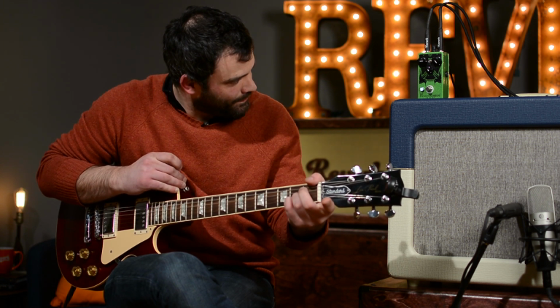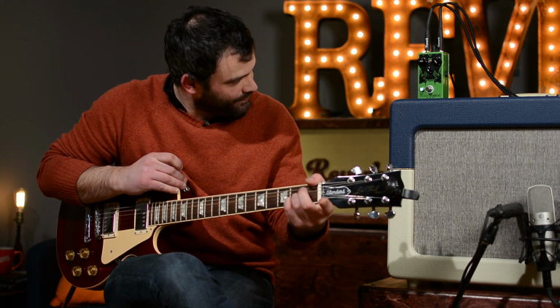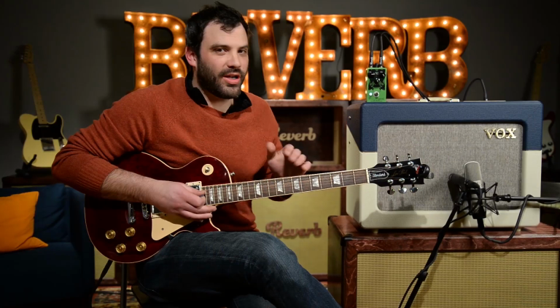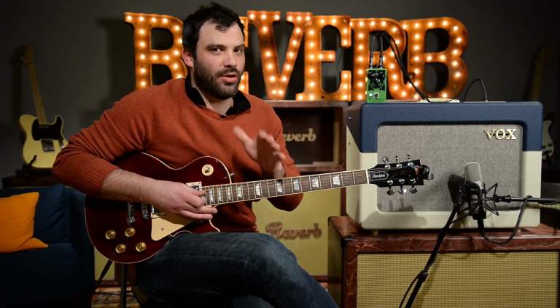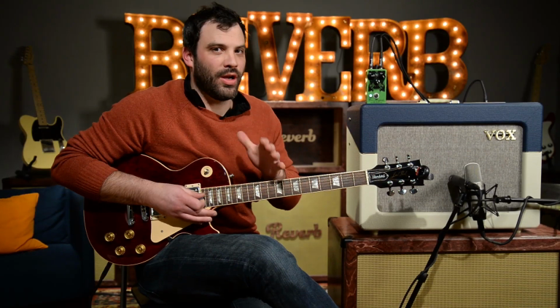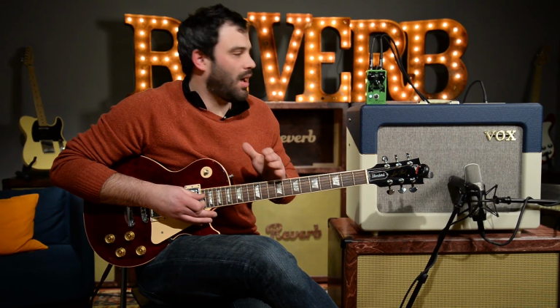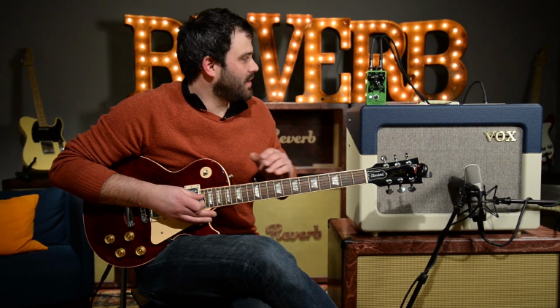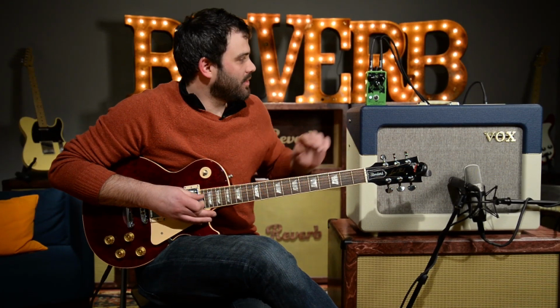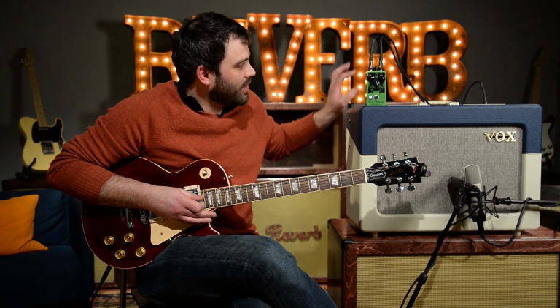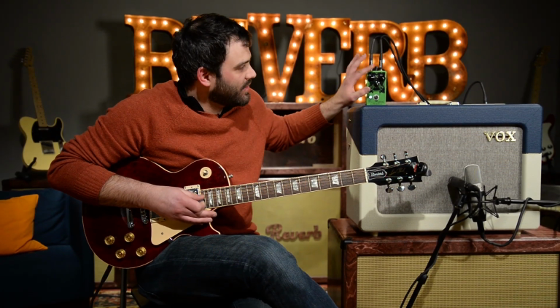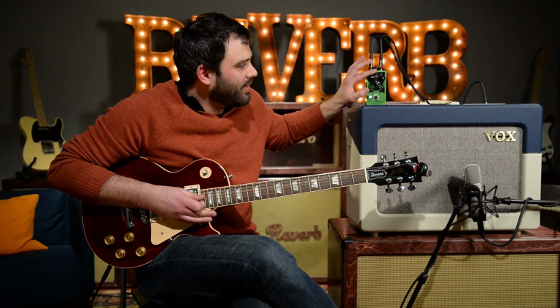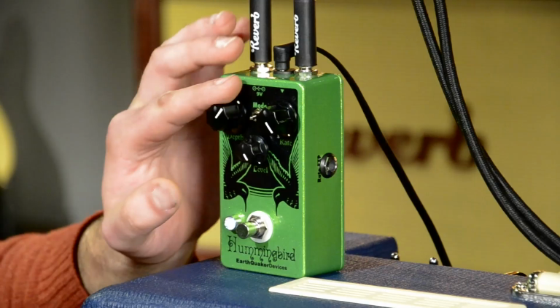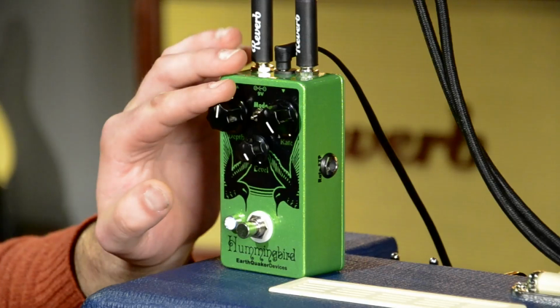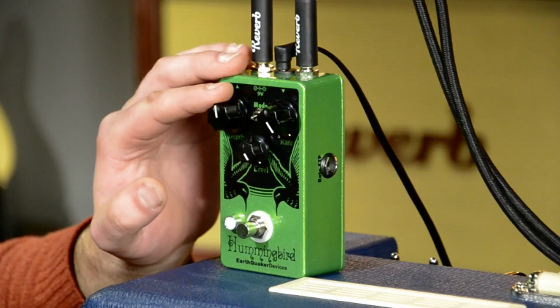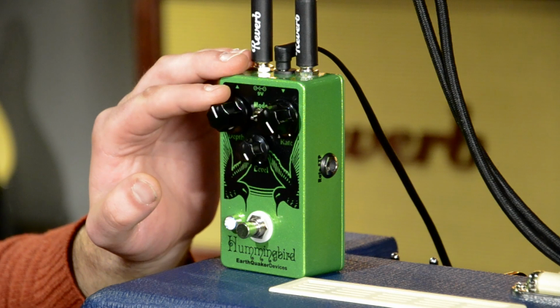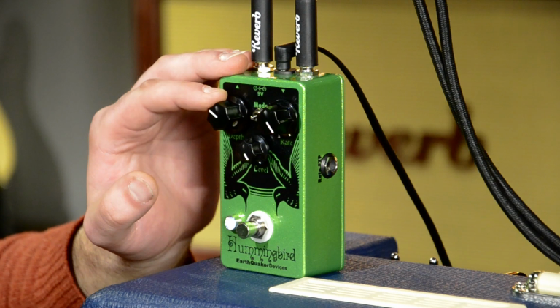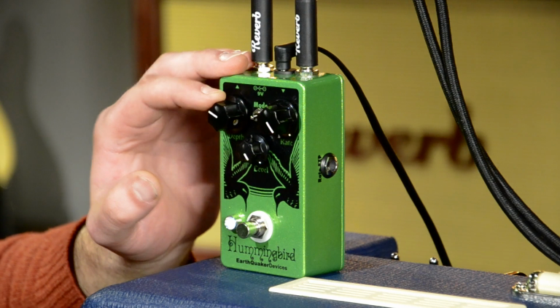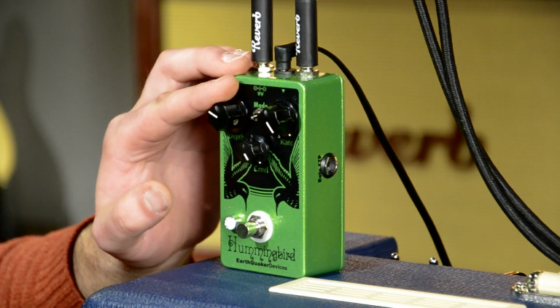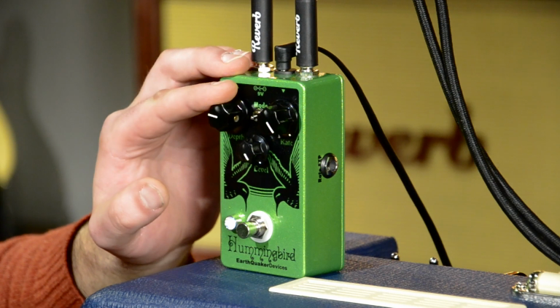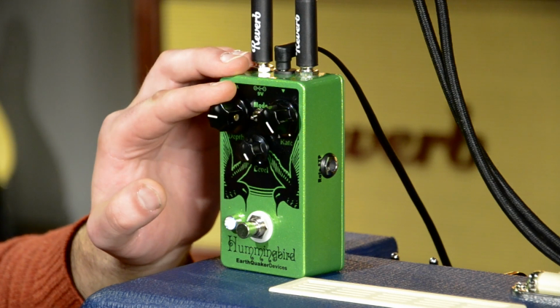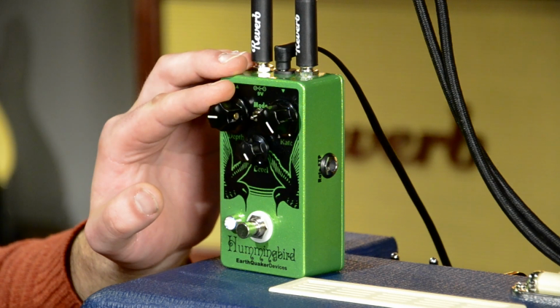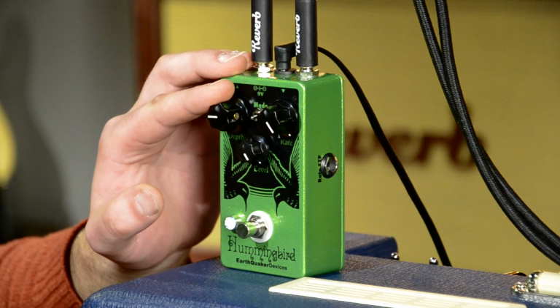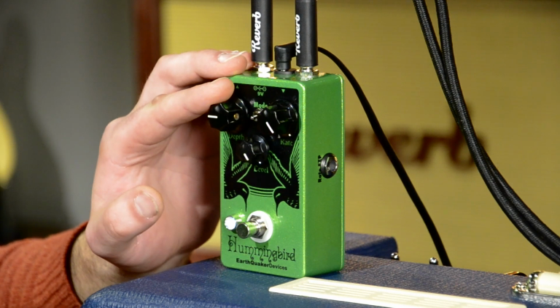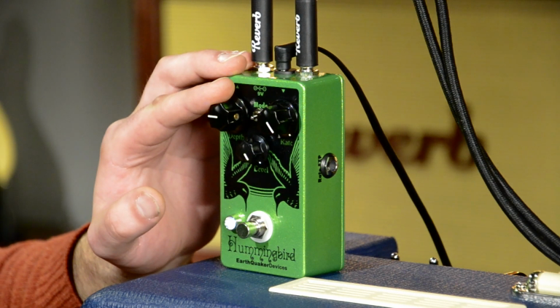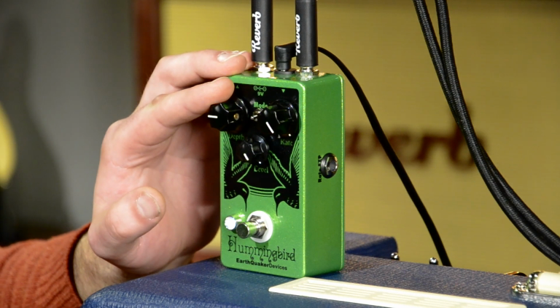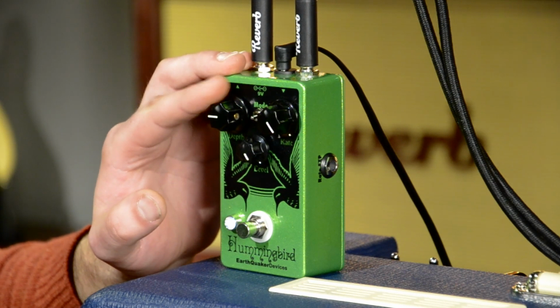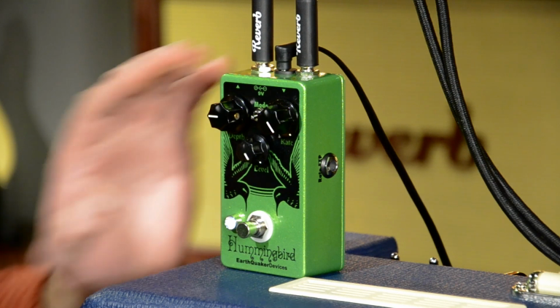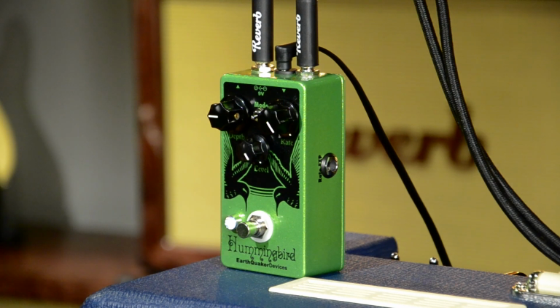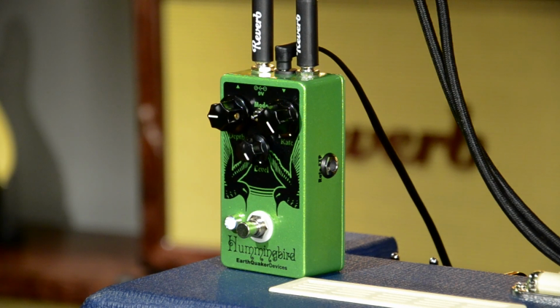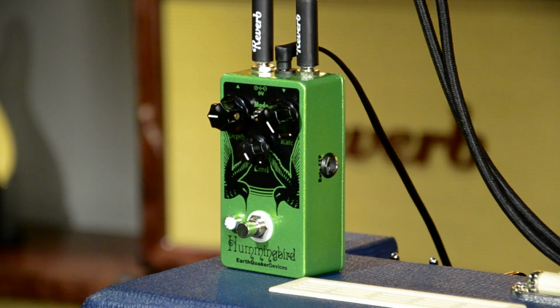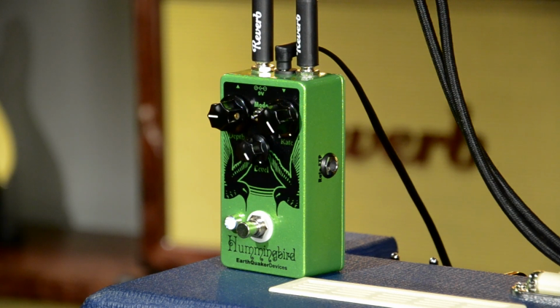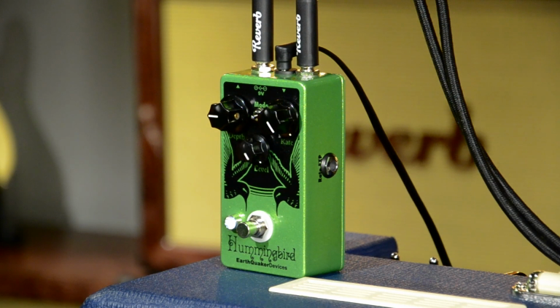We're really getting into ring mod territory. Let's take the depth back a little bit and just see how this interacts with the sound when you have a little bit more dry signal in it.